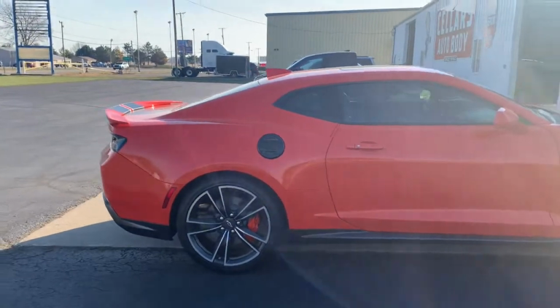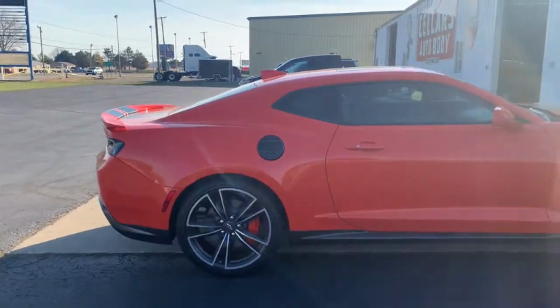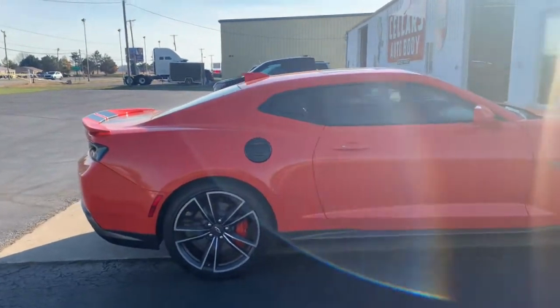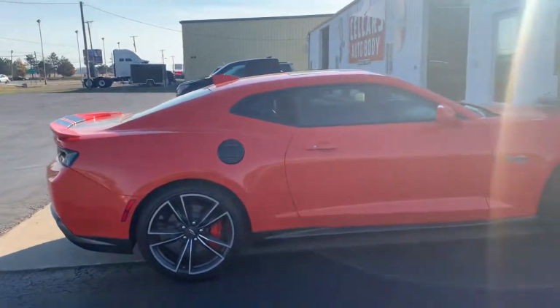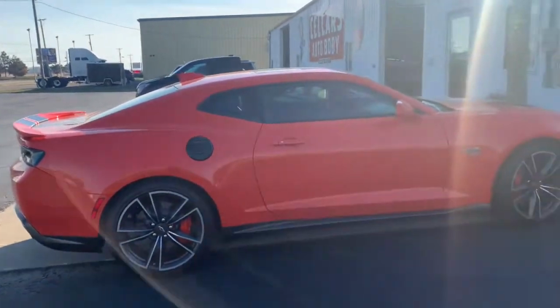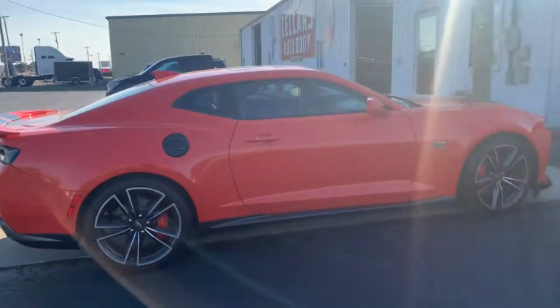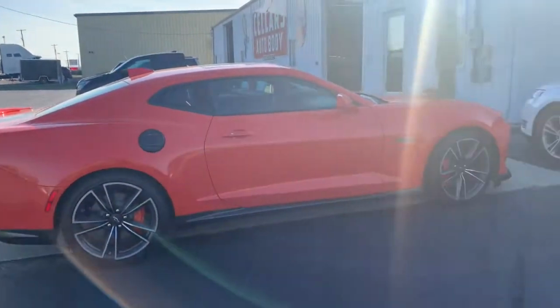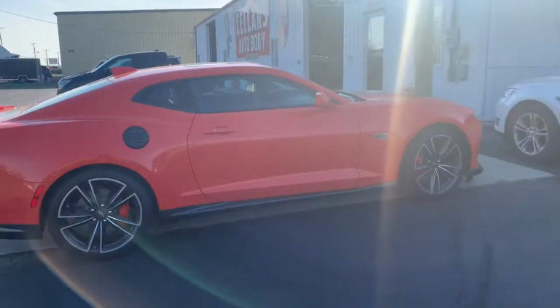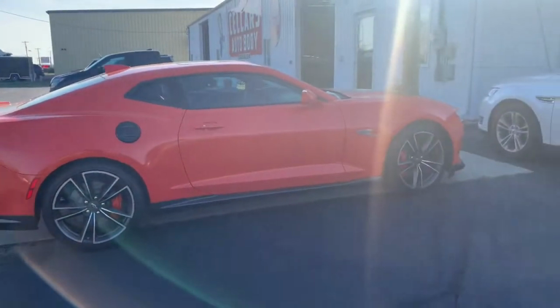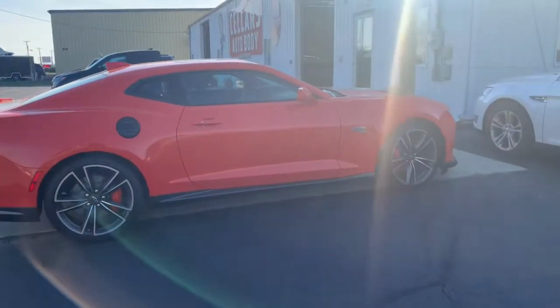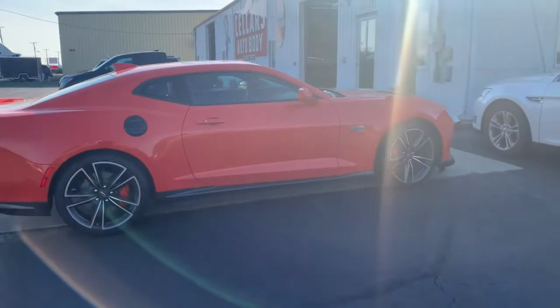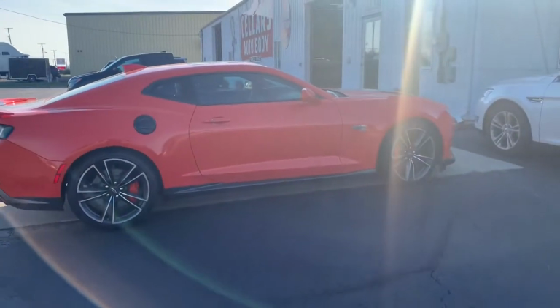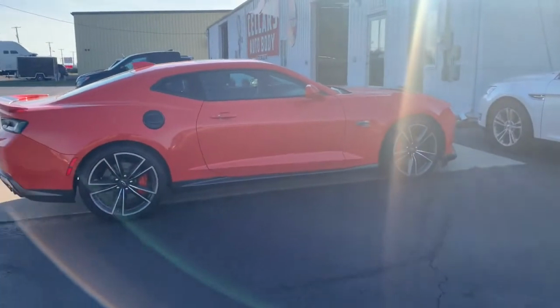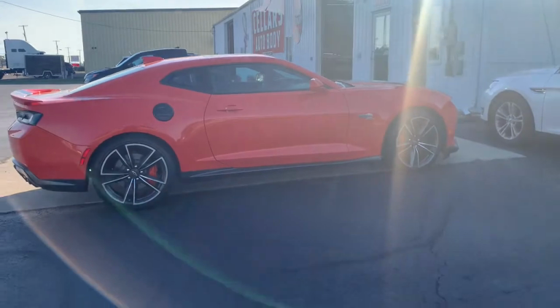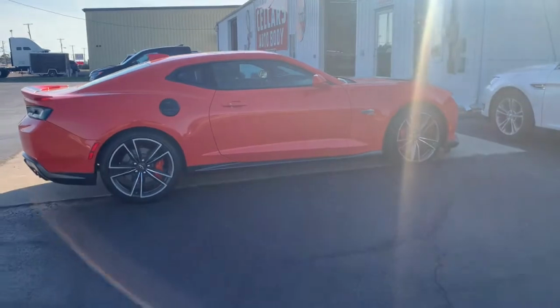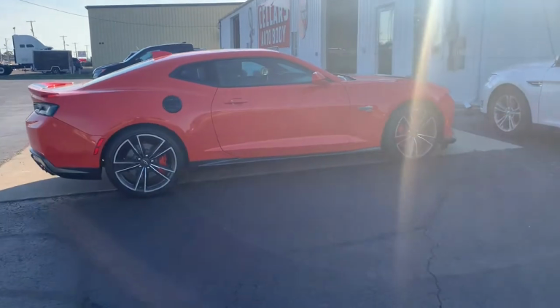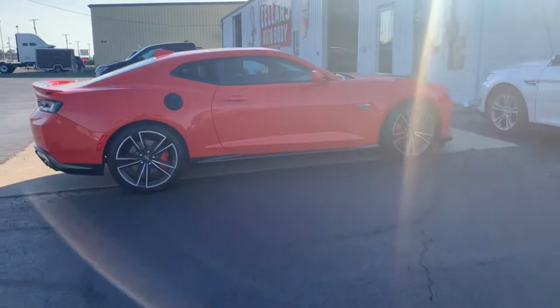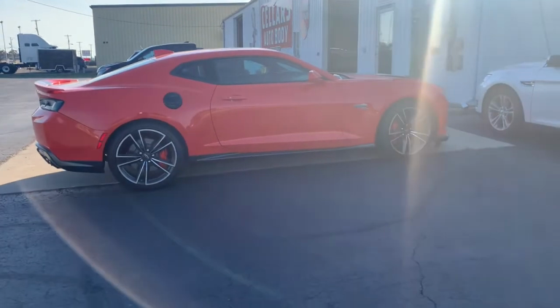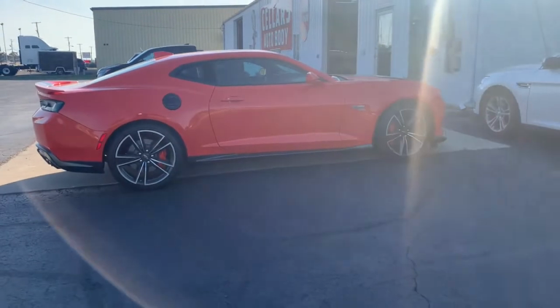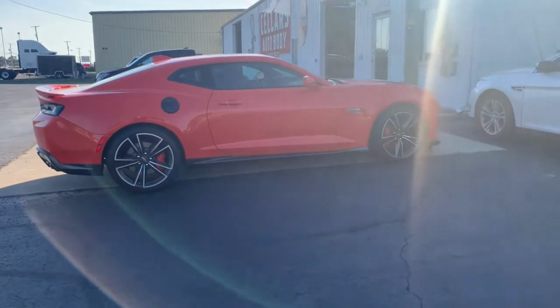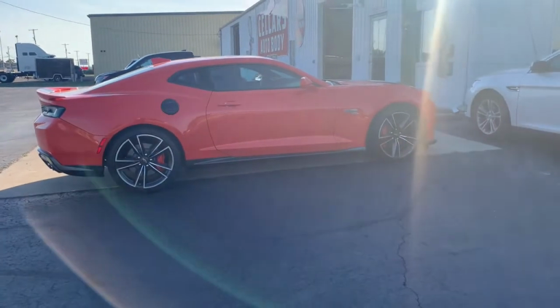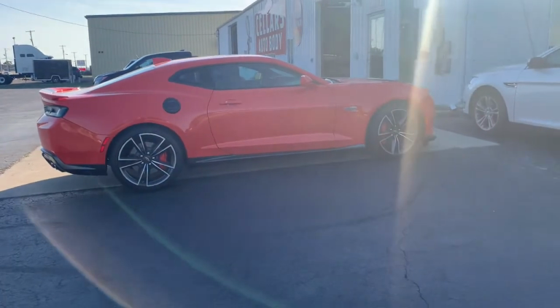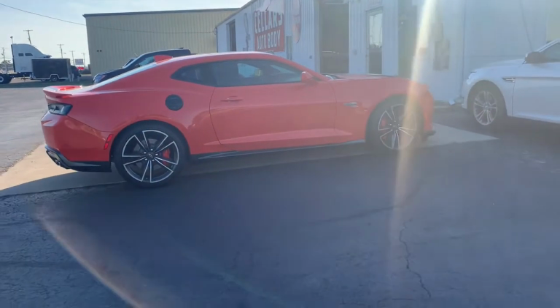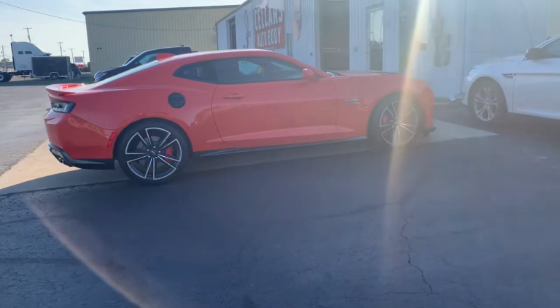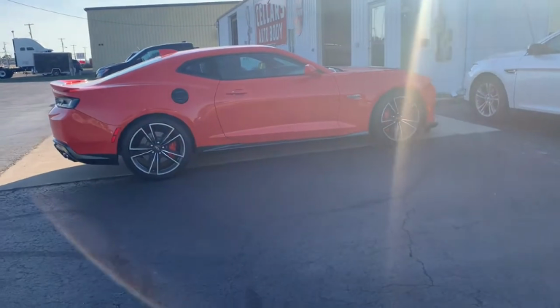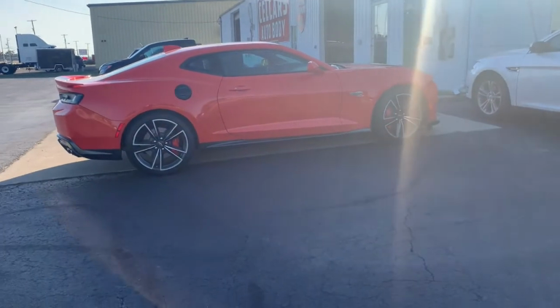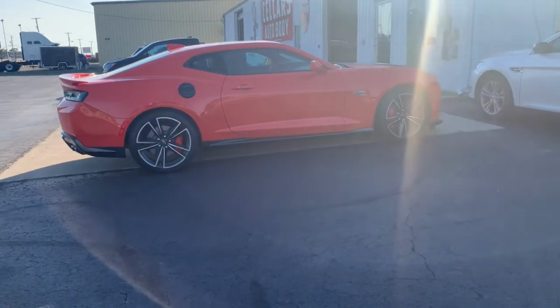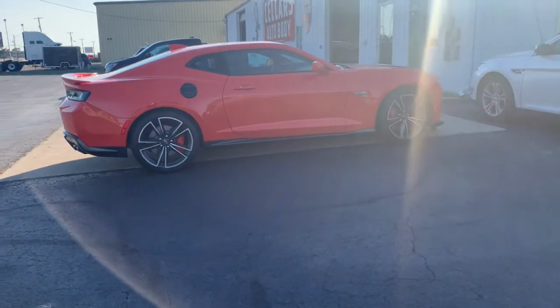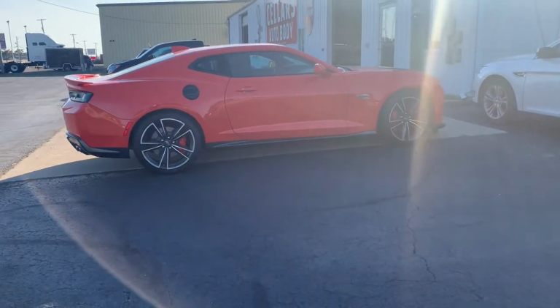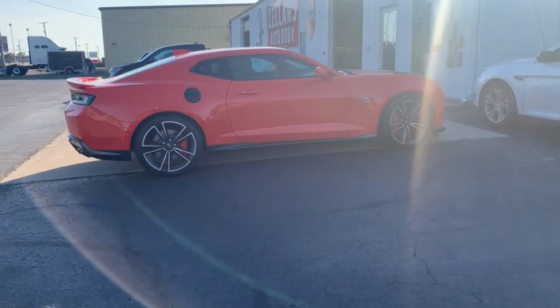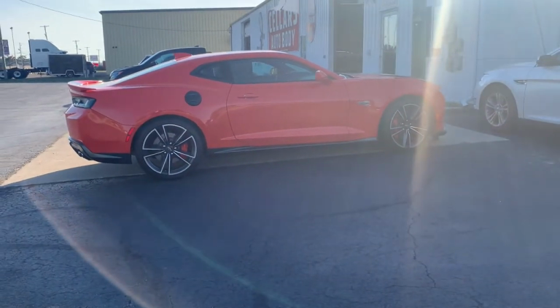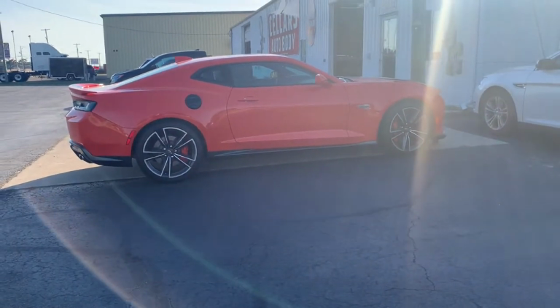This is a very nice car — 2018 Chevy Camaro Hot Wheels Edition.